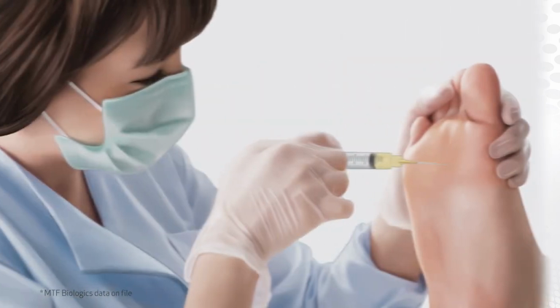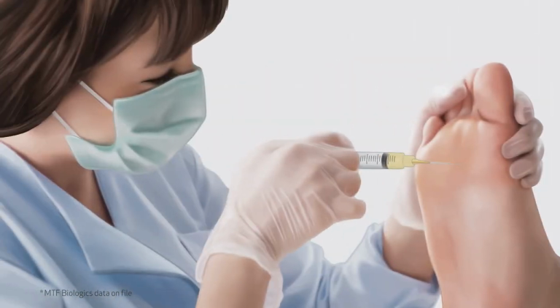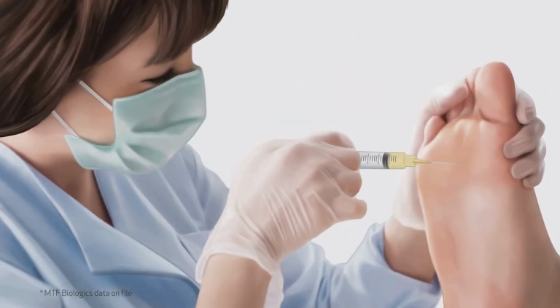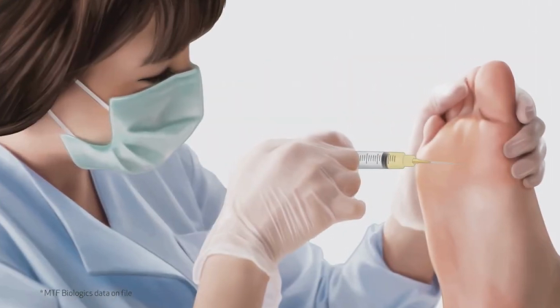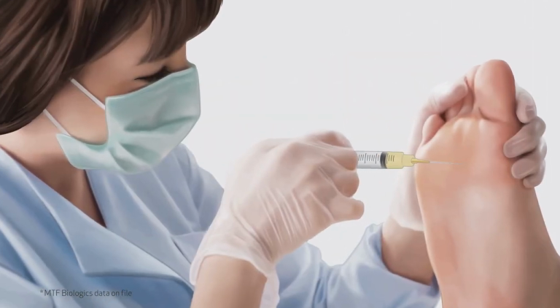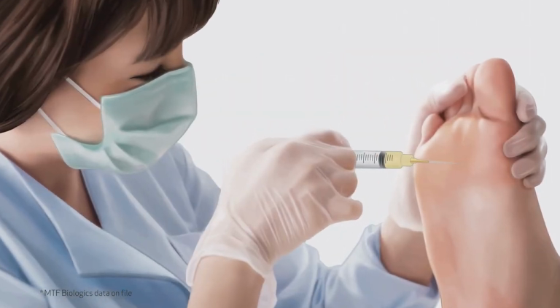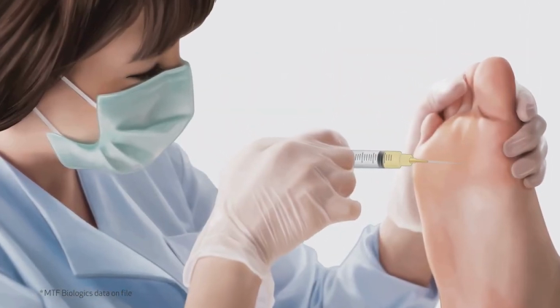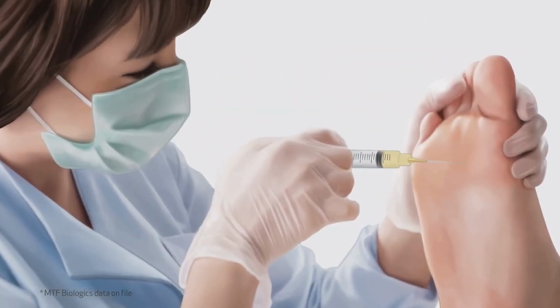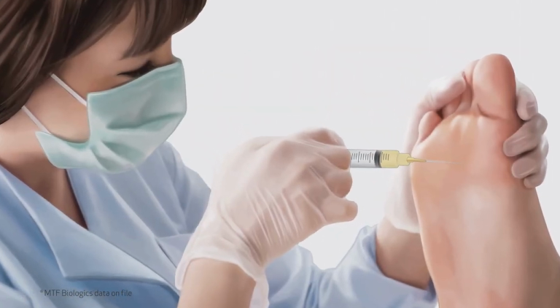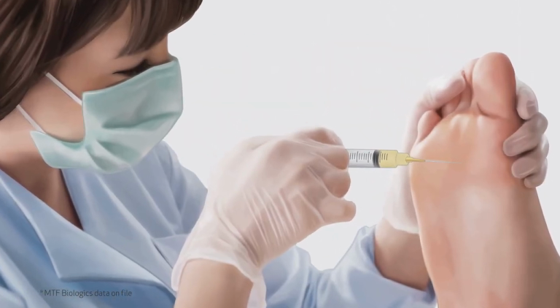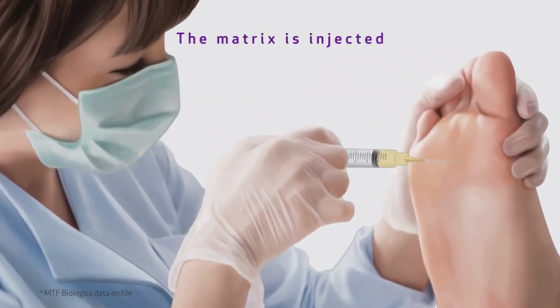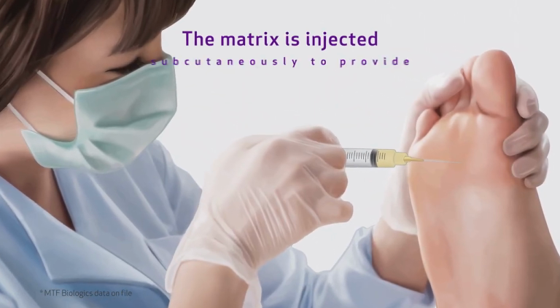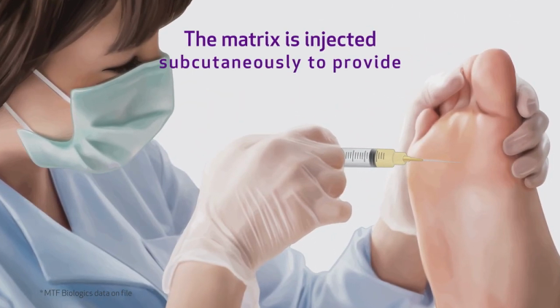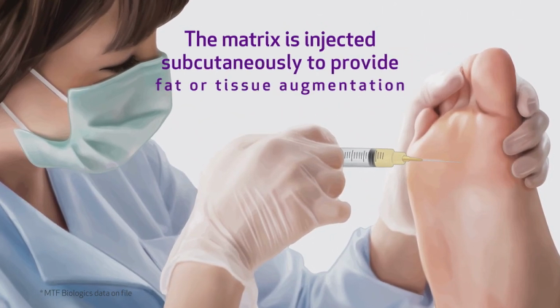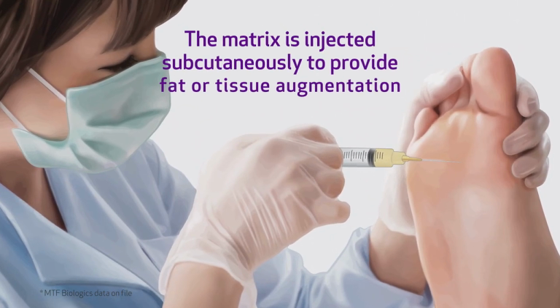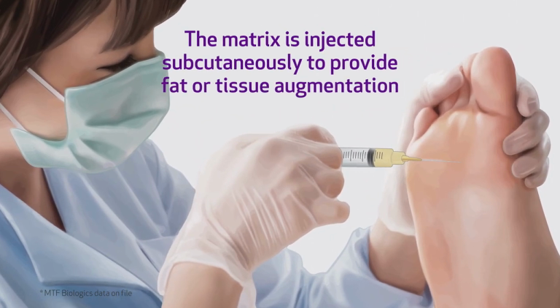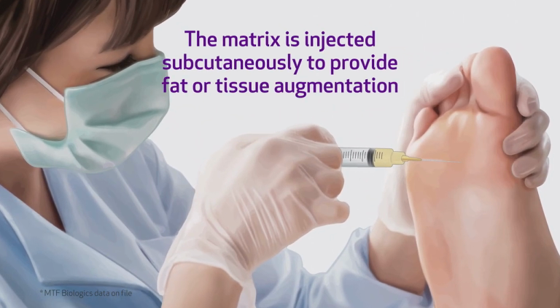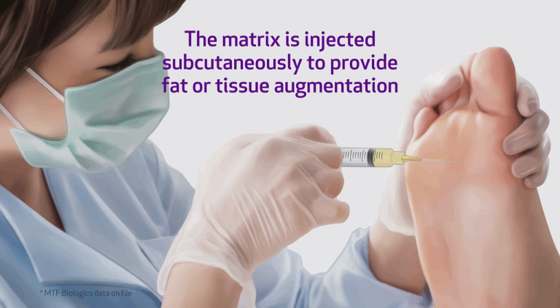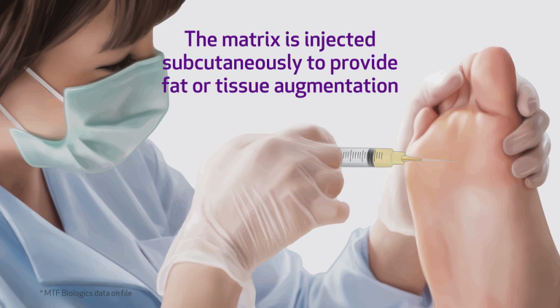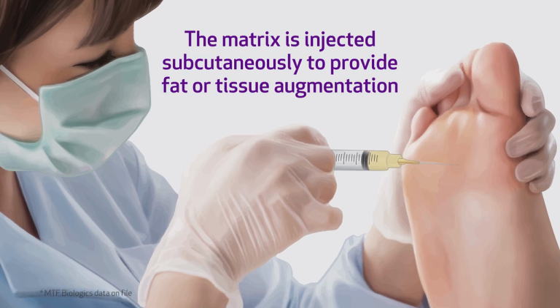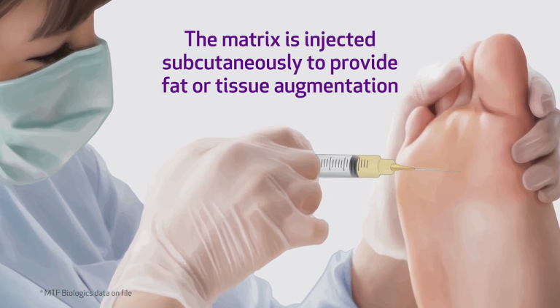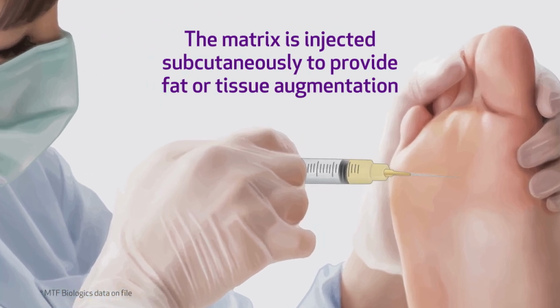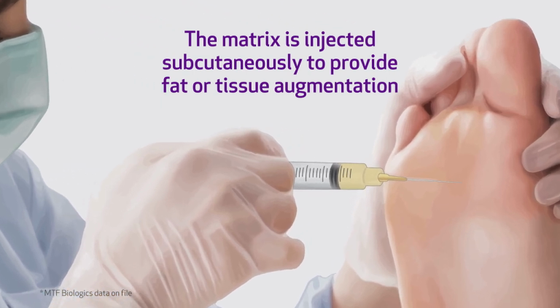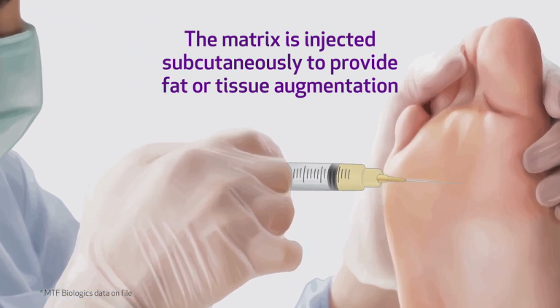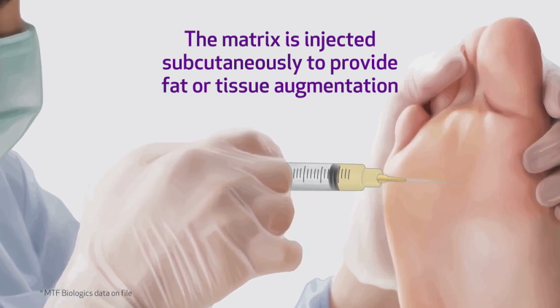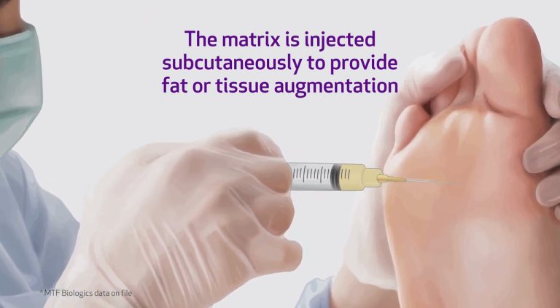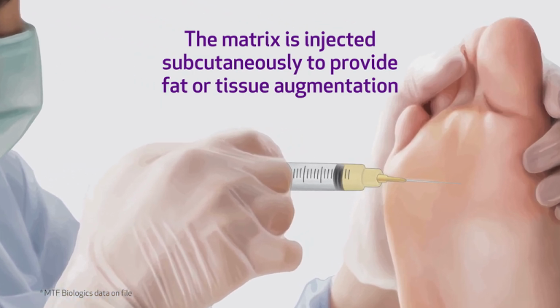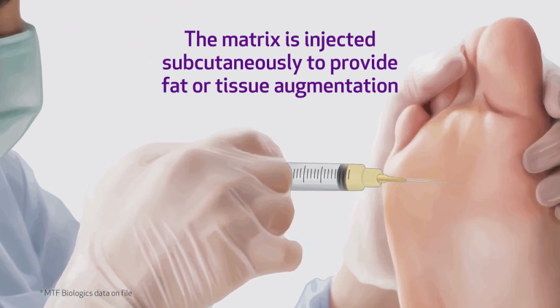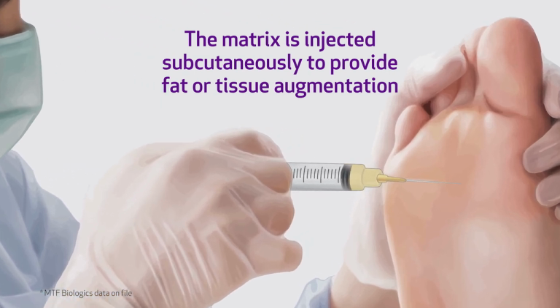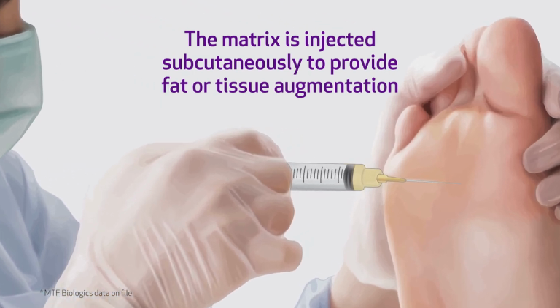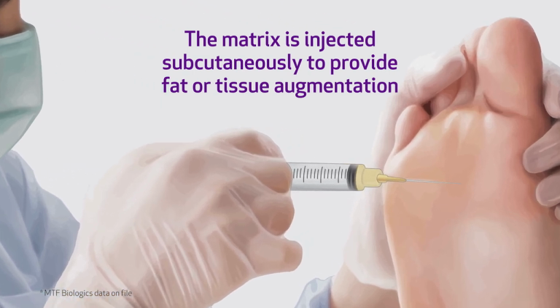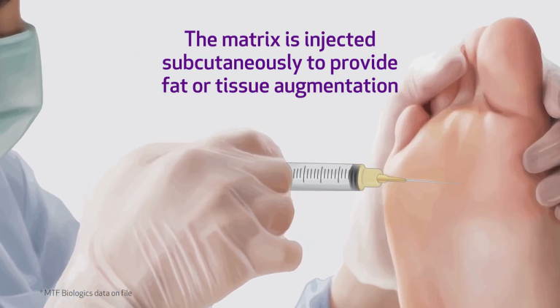During the packaging phase, the matrix is placed into syringes. It can then be injected subcutaneously.